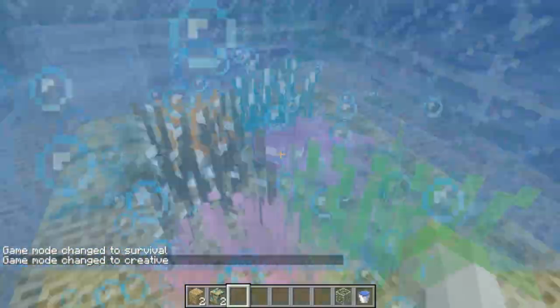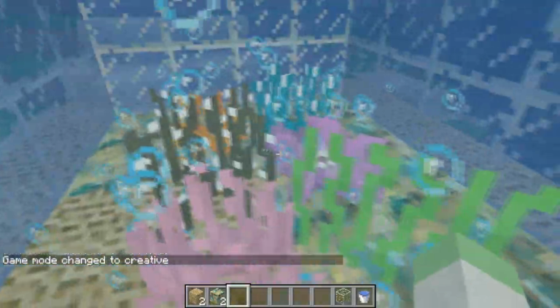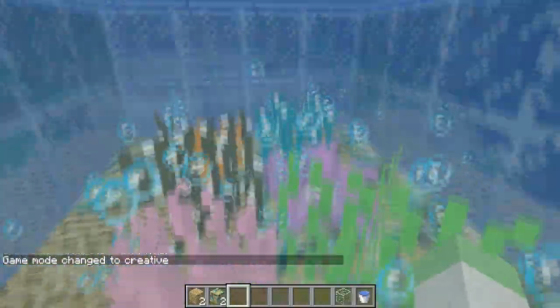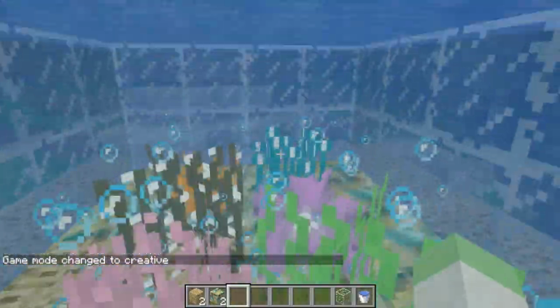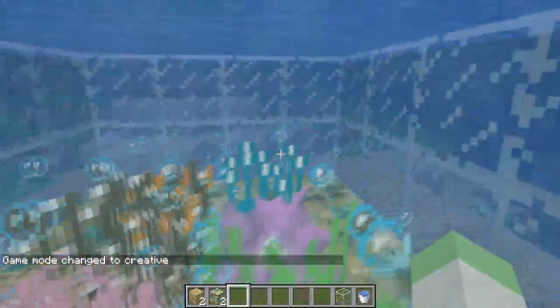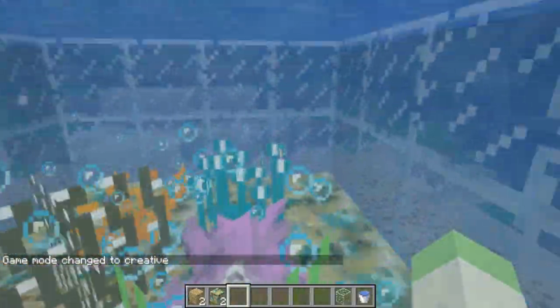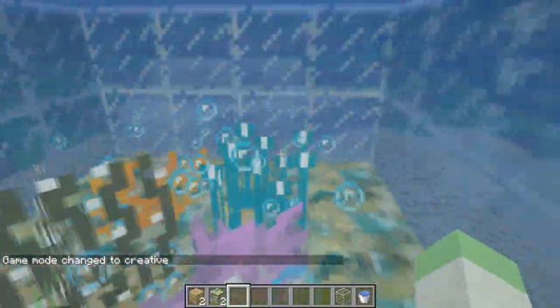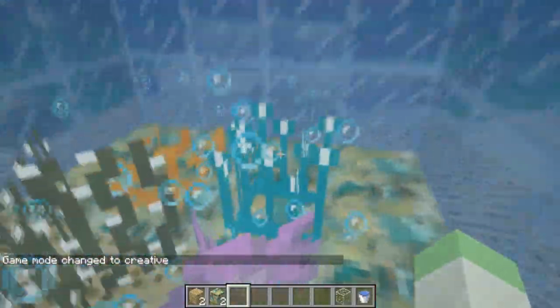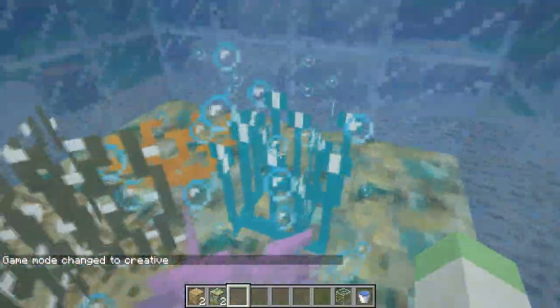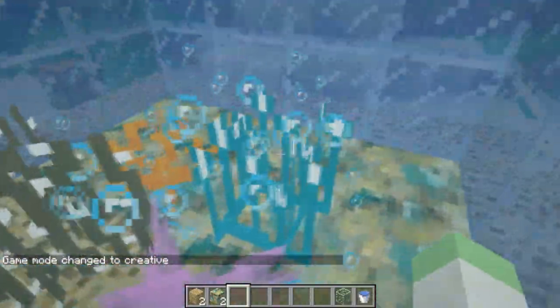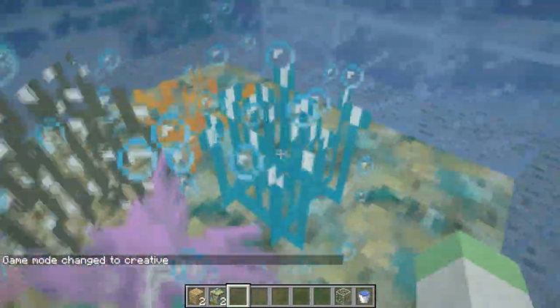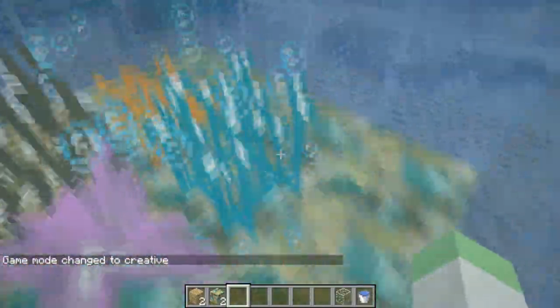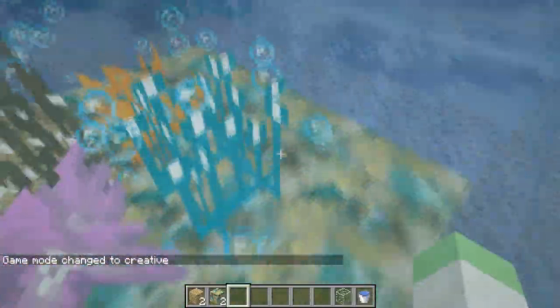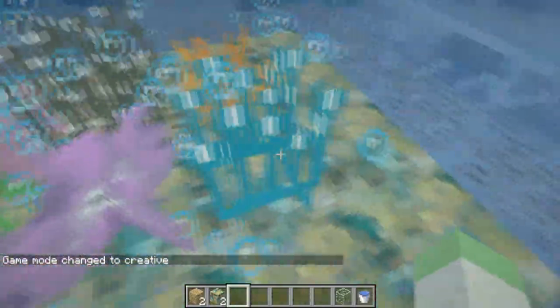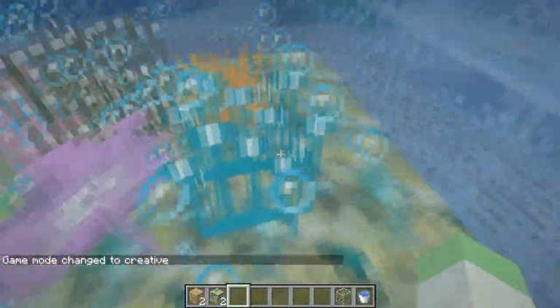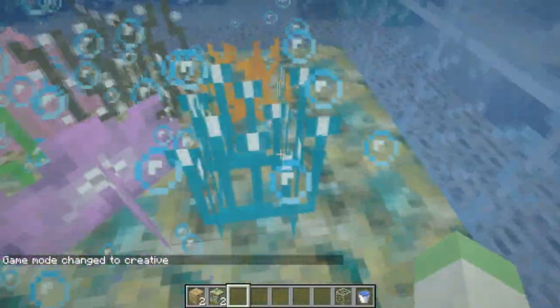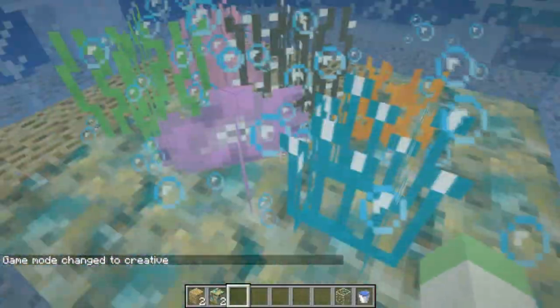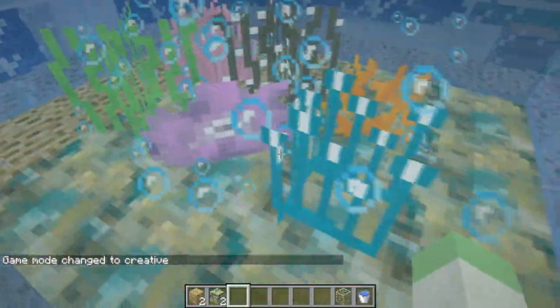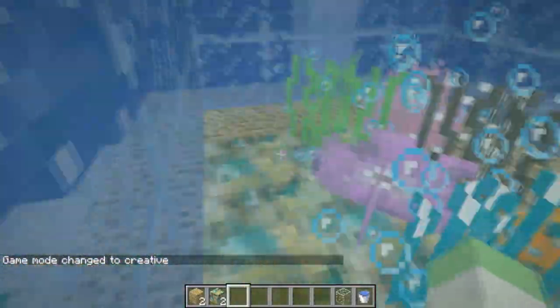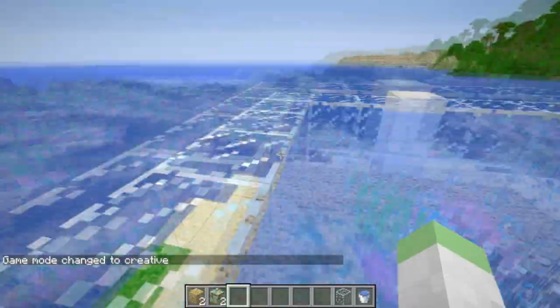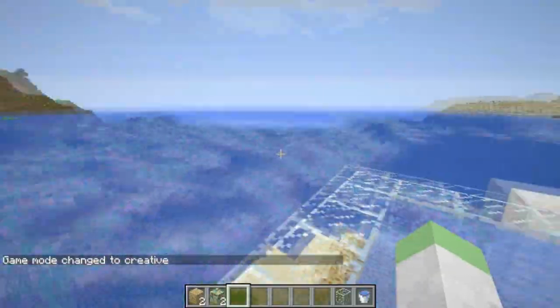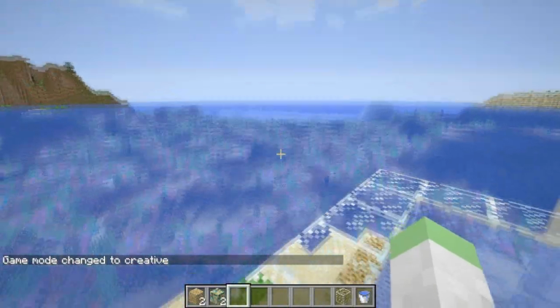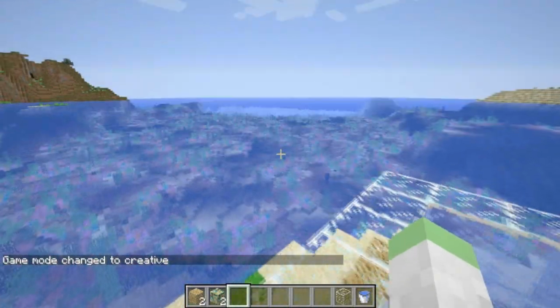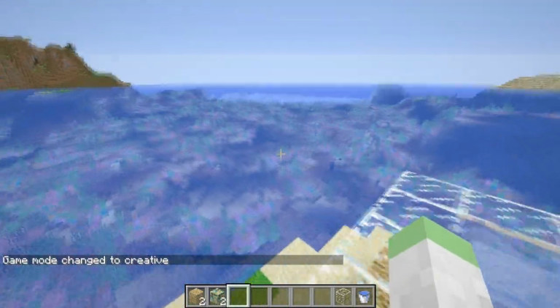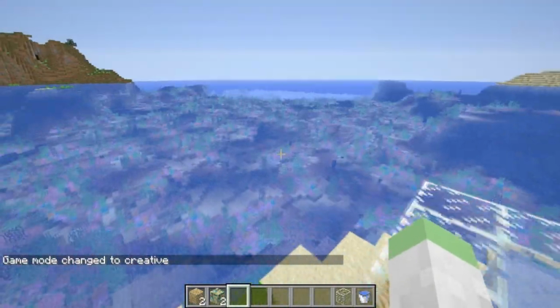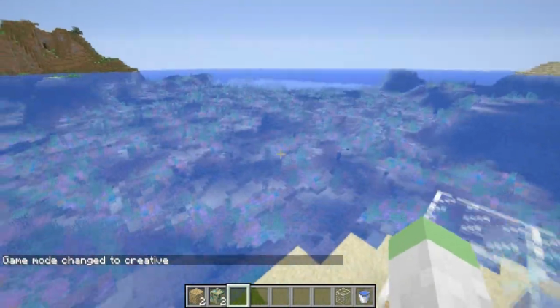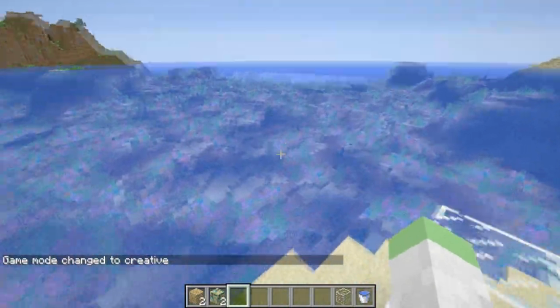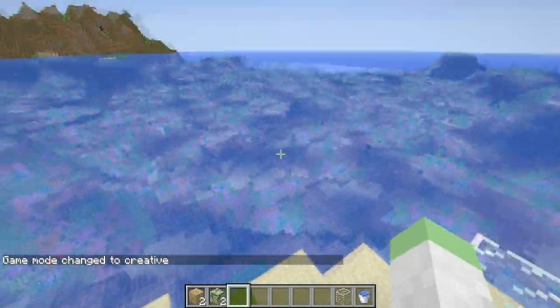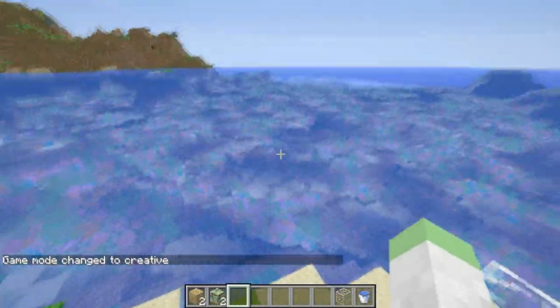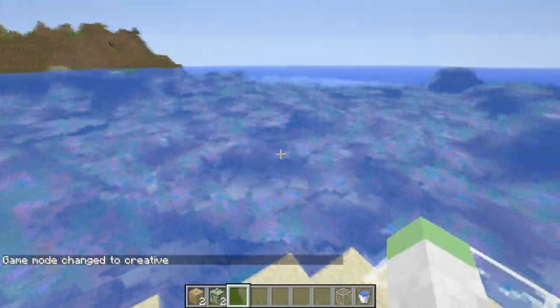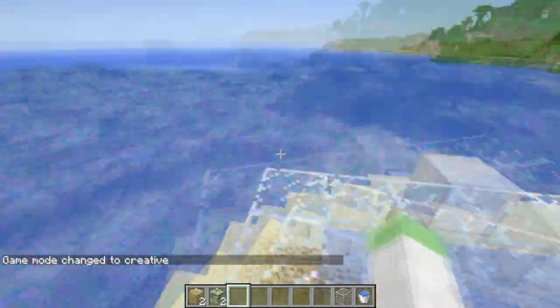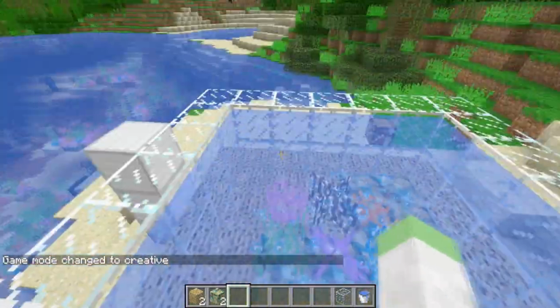This blue one over here actually lights up the ocean floor, which is why you see it's so luminescent underwater.